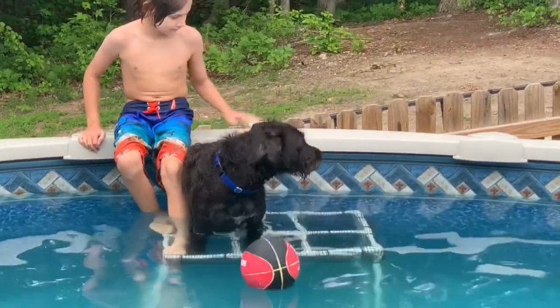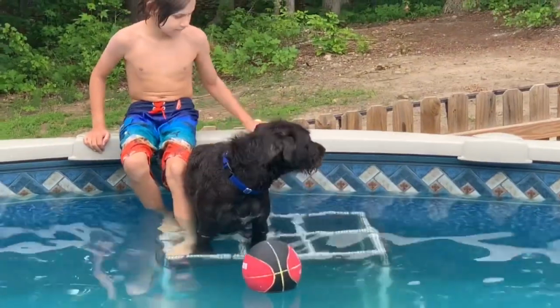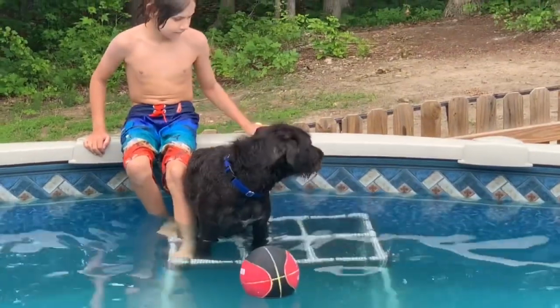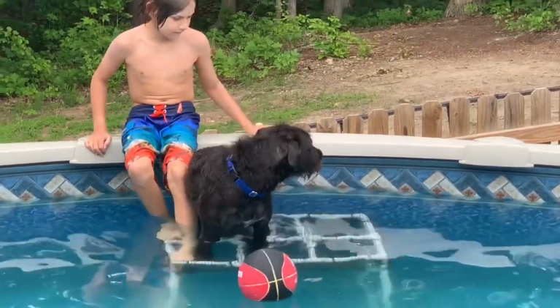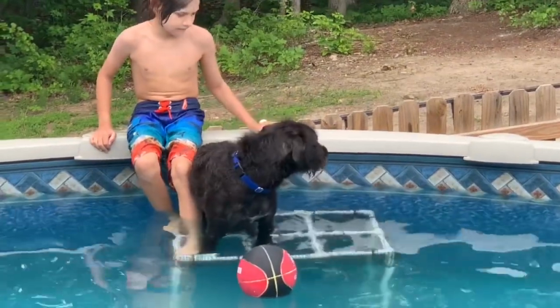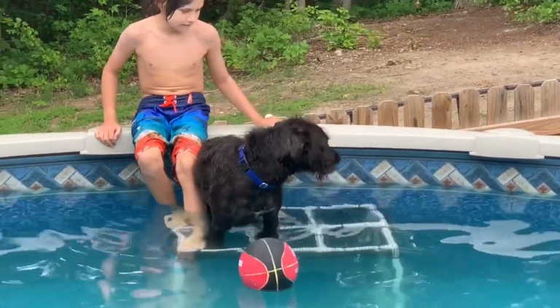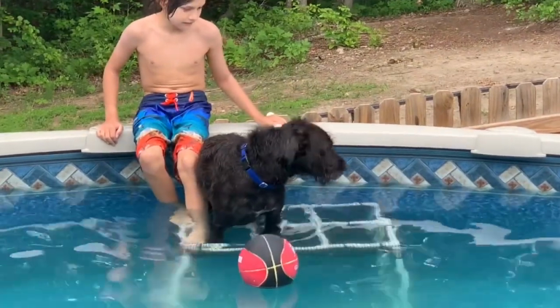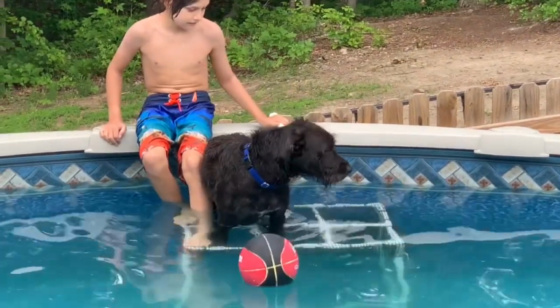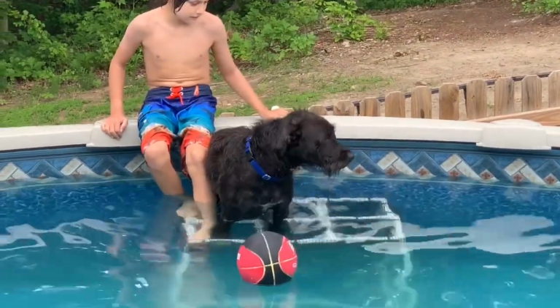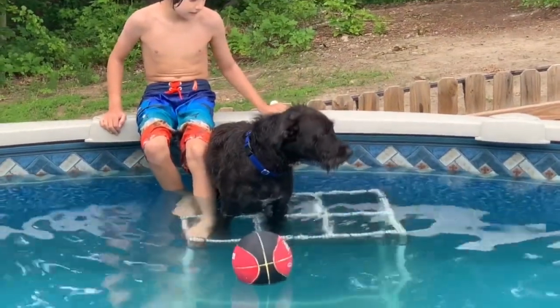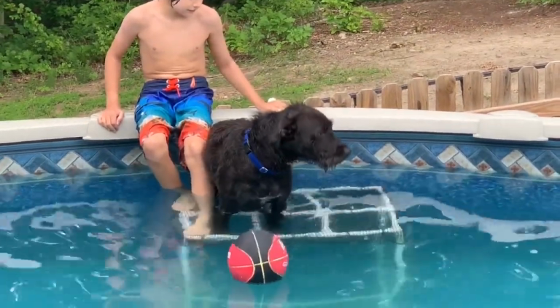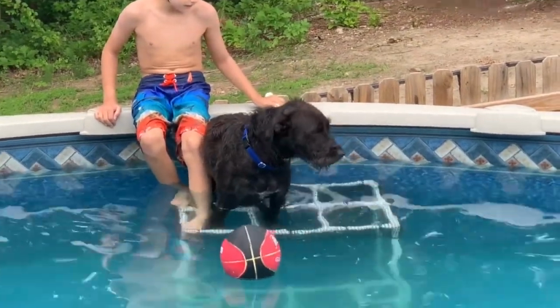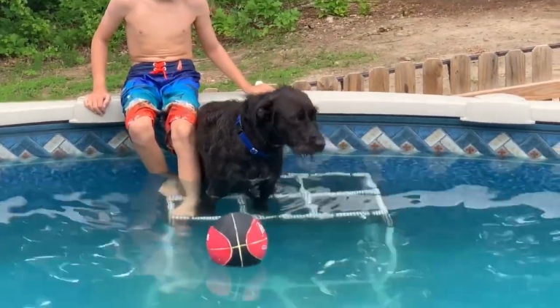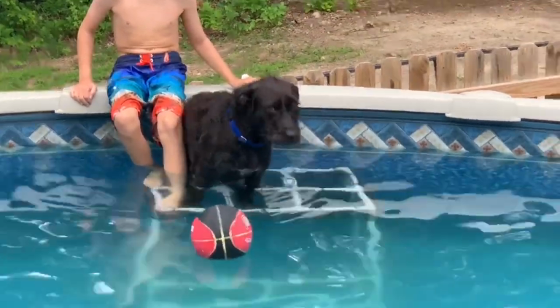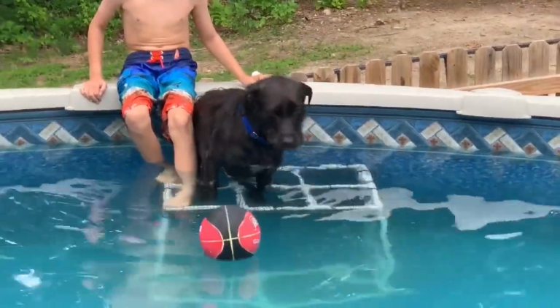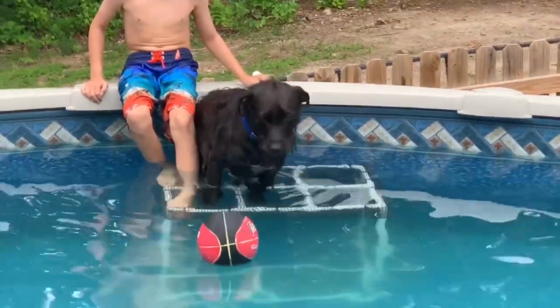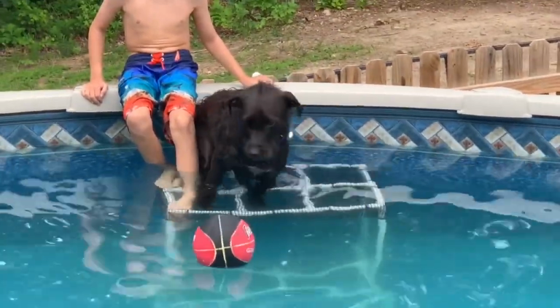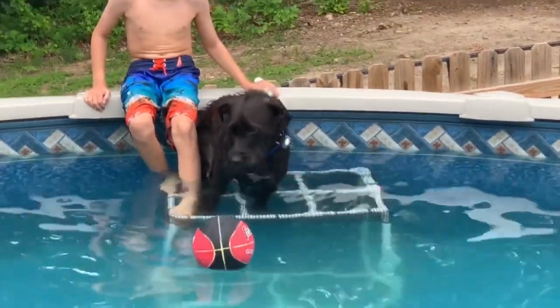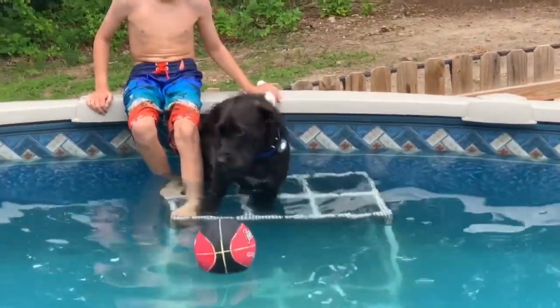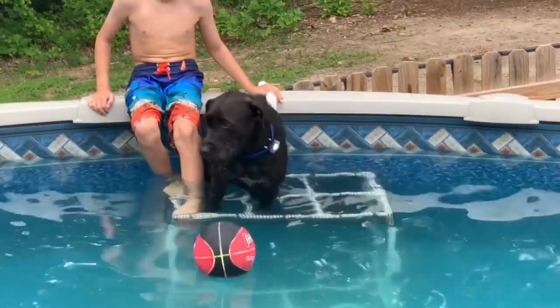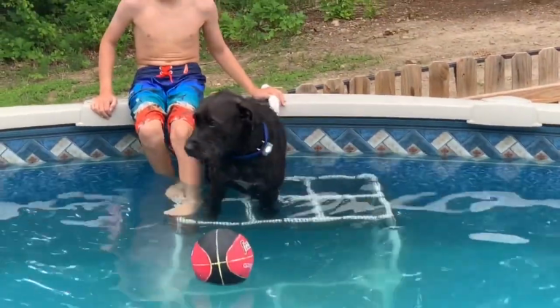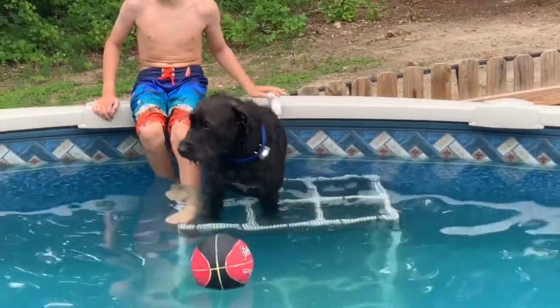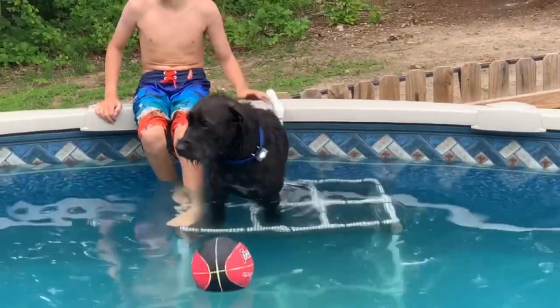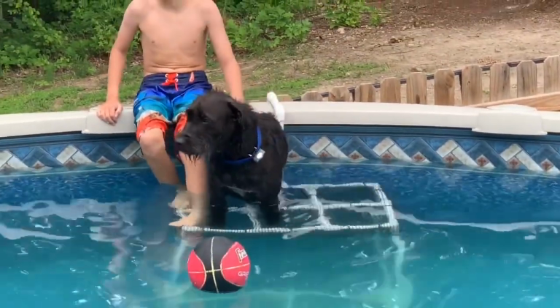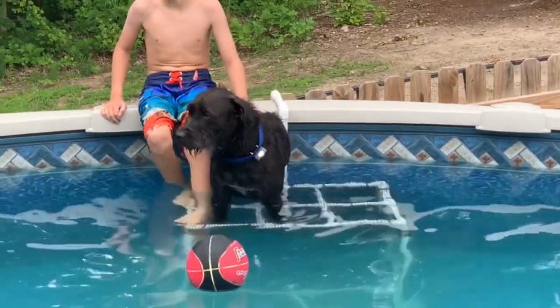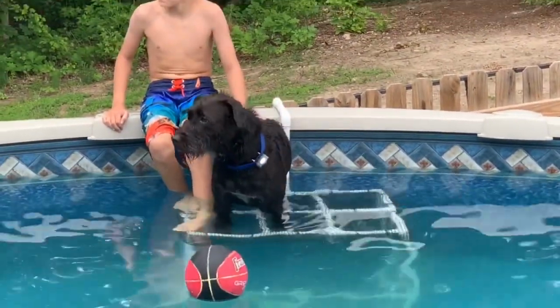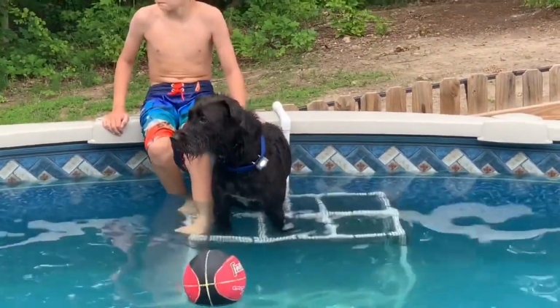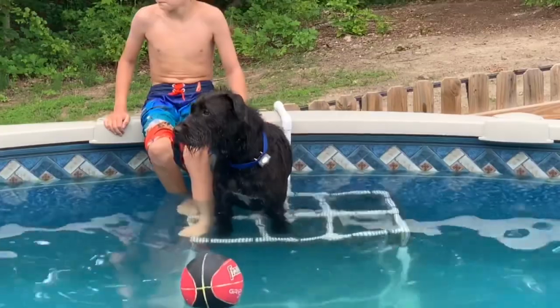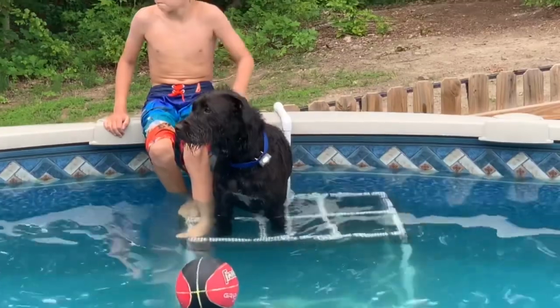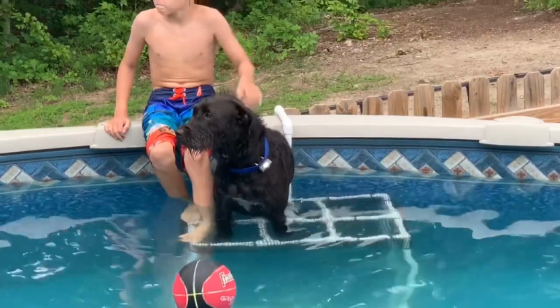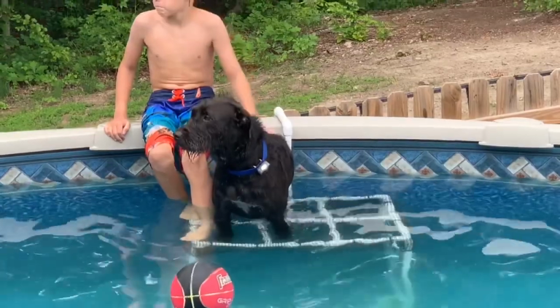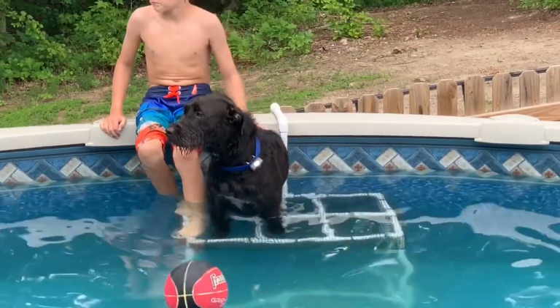She likes to be in the pool, but we're scared that she's going to scratch it, so this is our way of coming up with a solution.